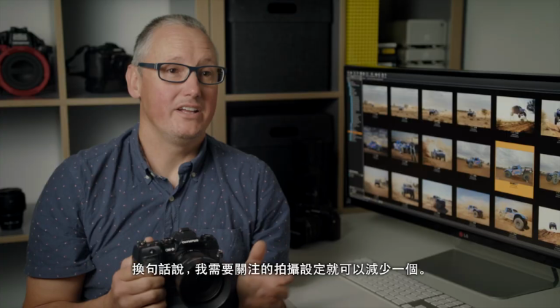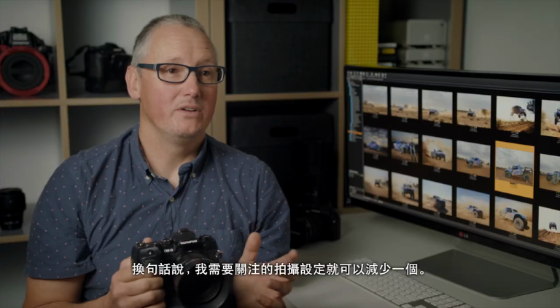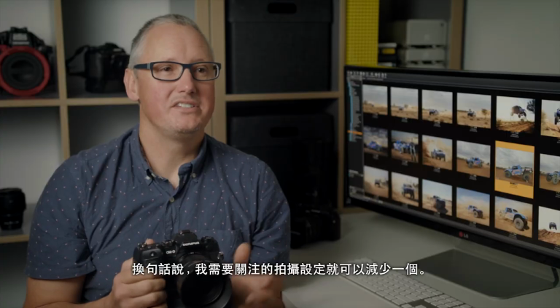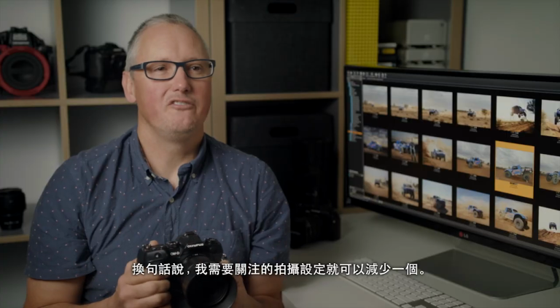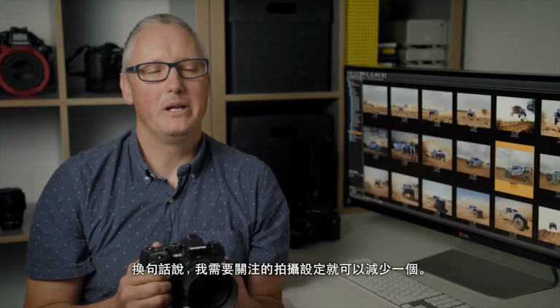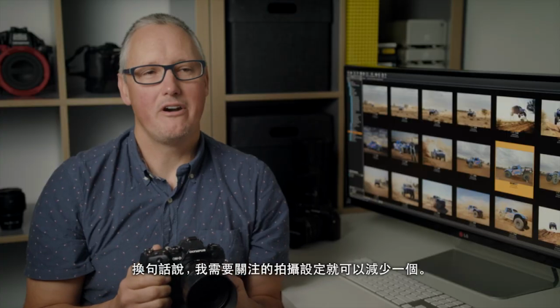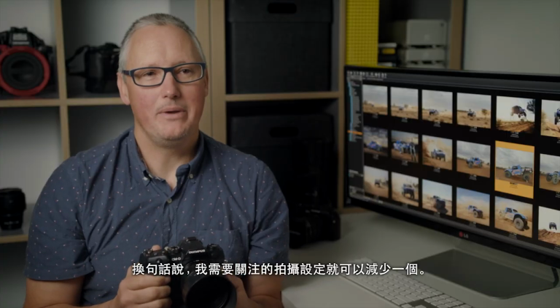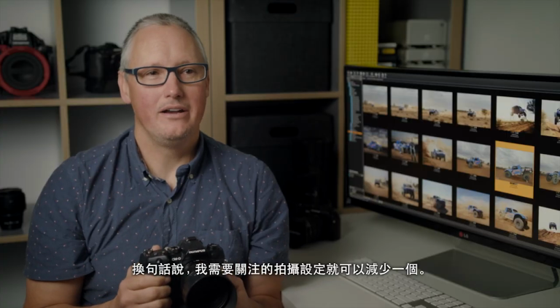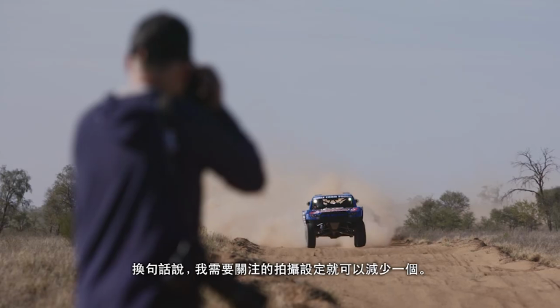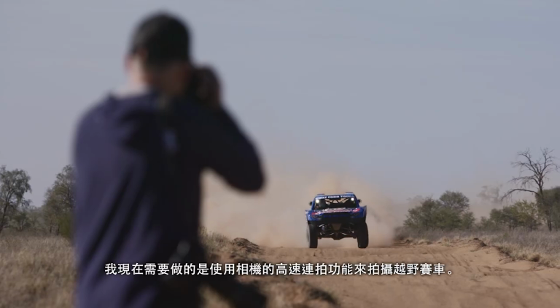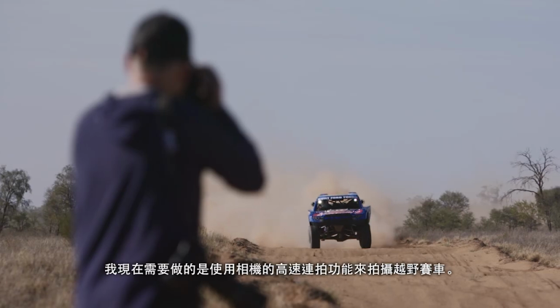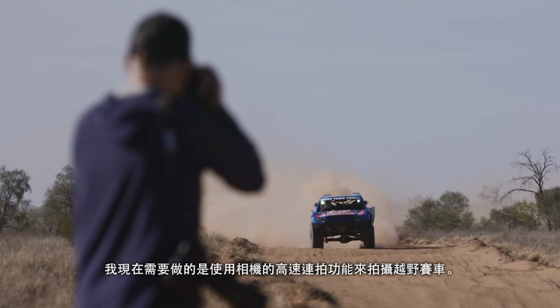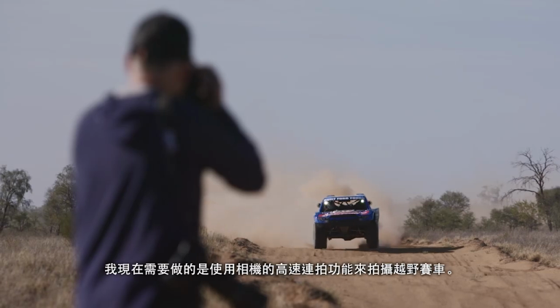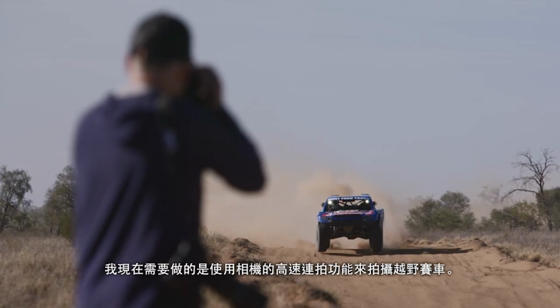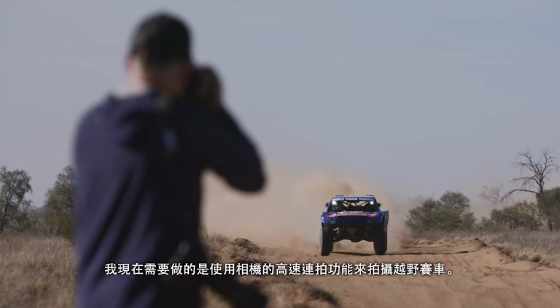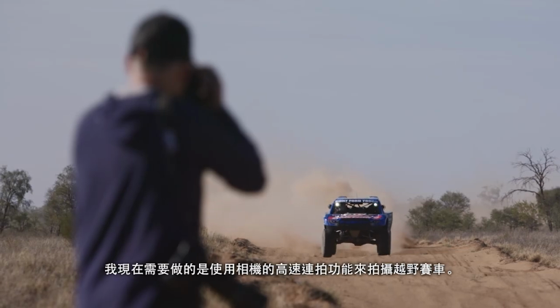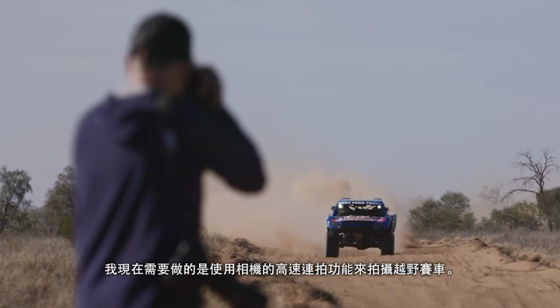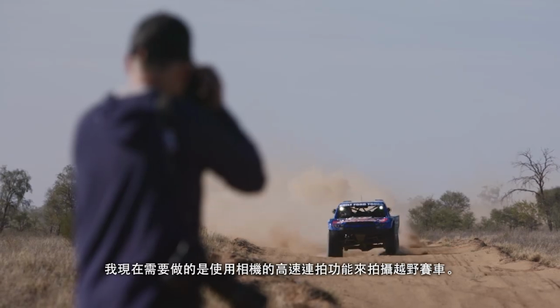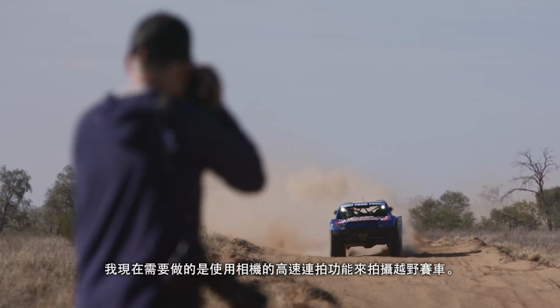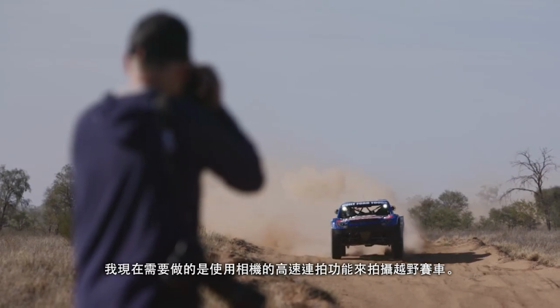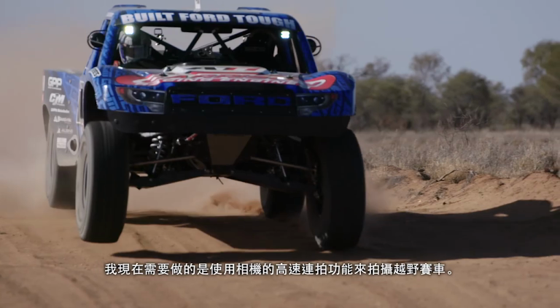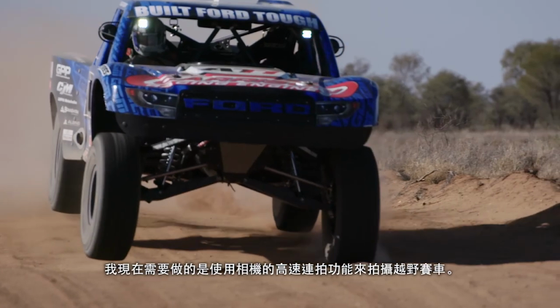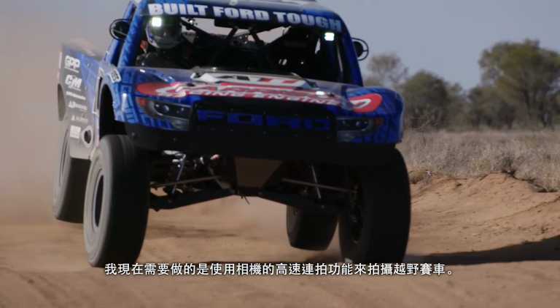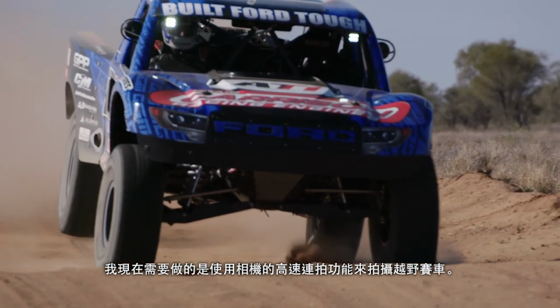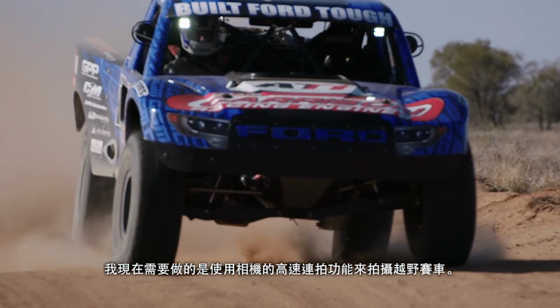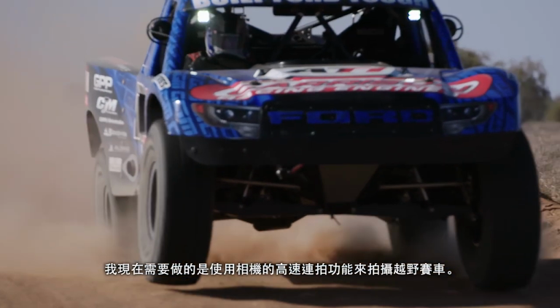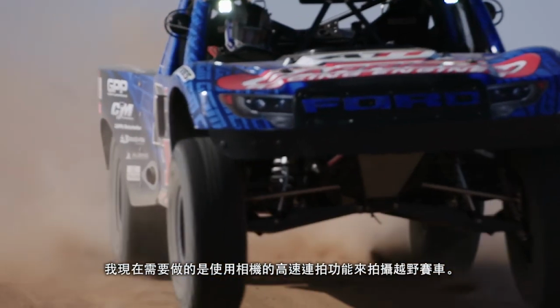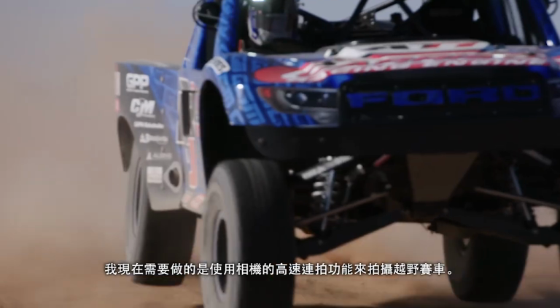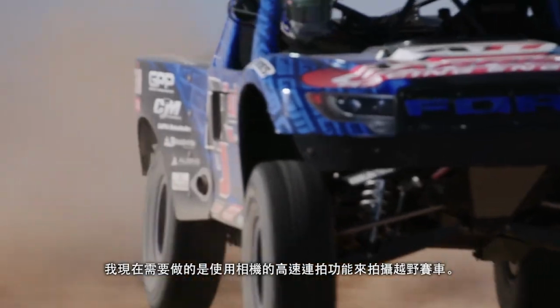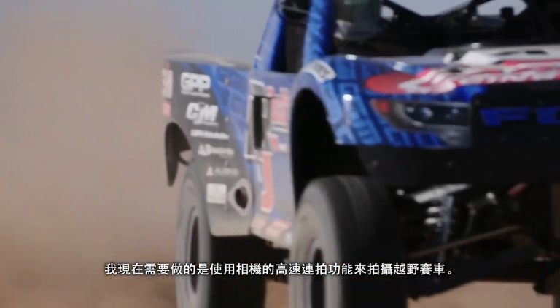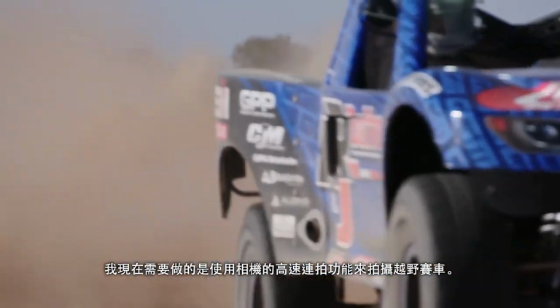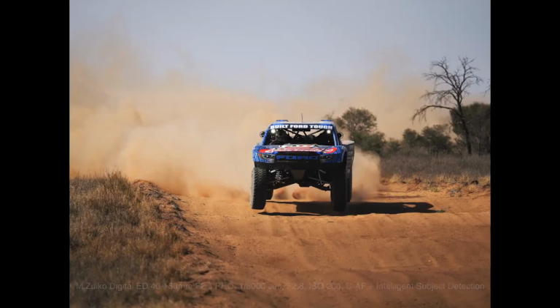That's one less thing for me to worry about, and all I need to do now is frame and capture the truck using the camera's high burst rate.